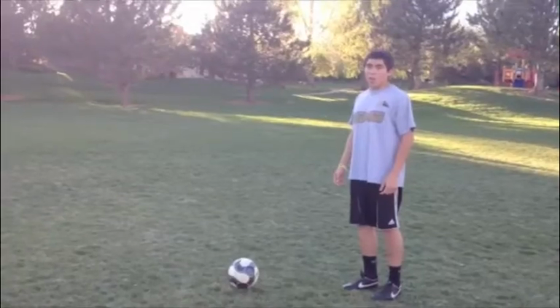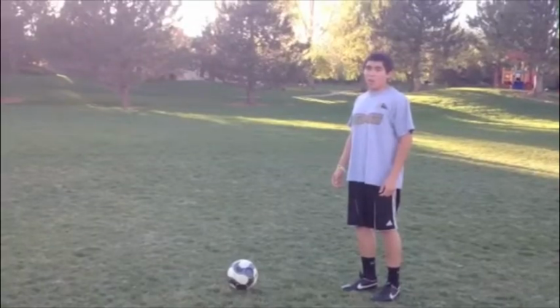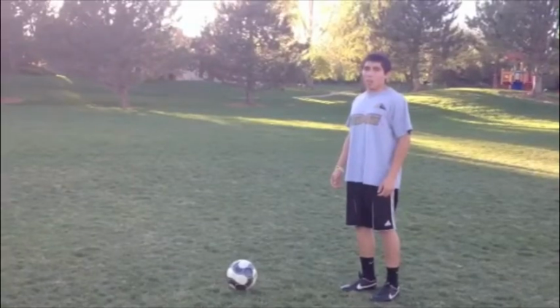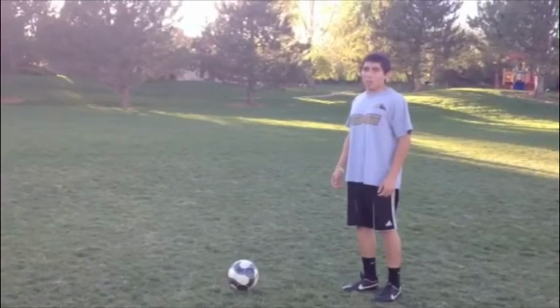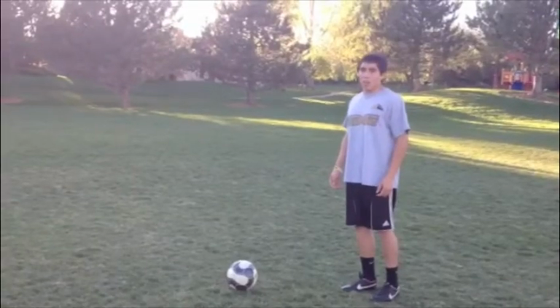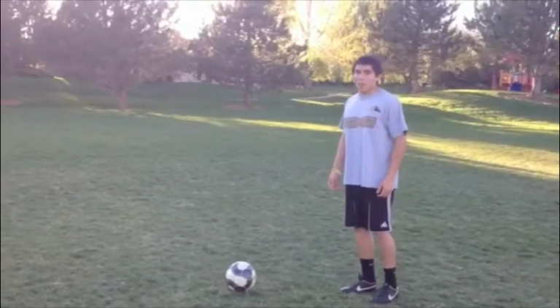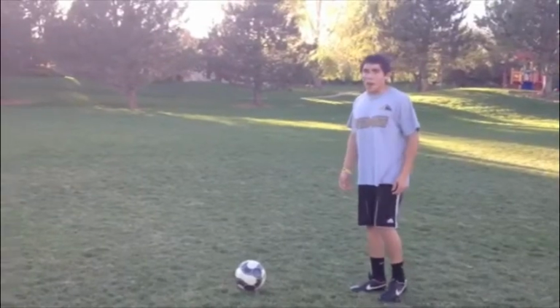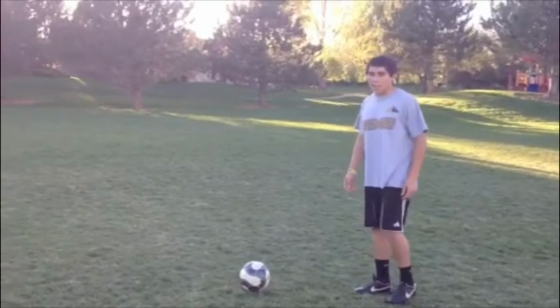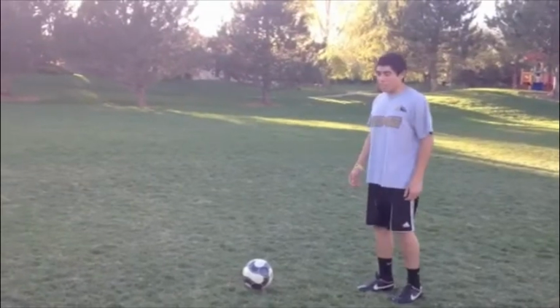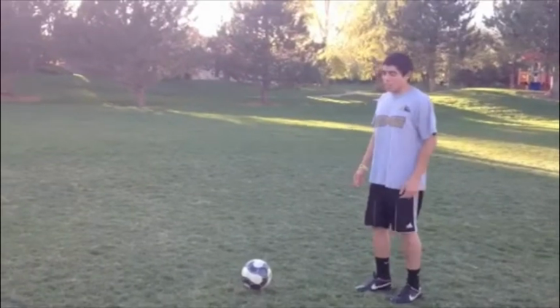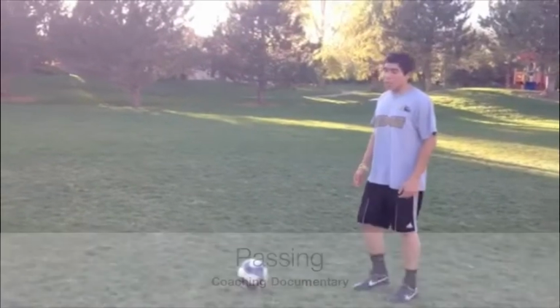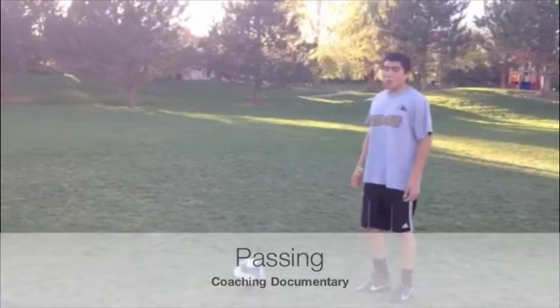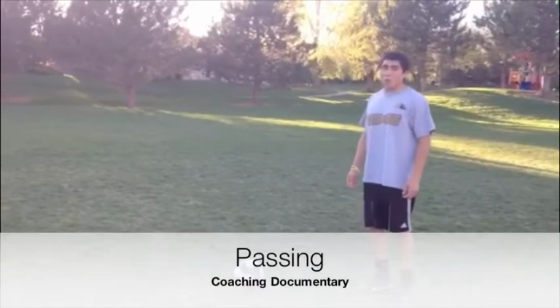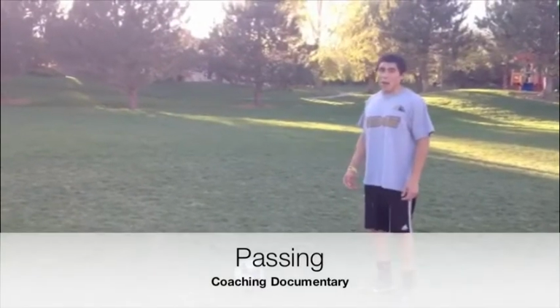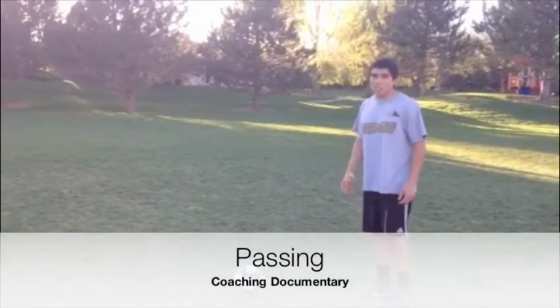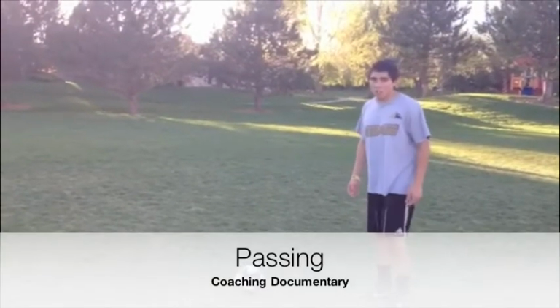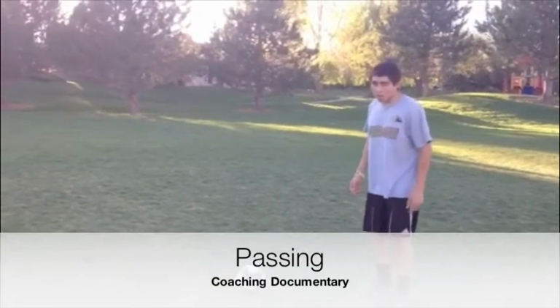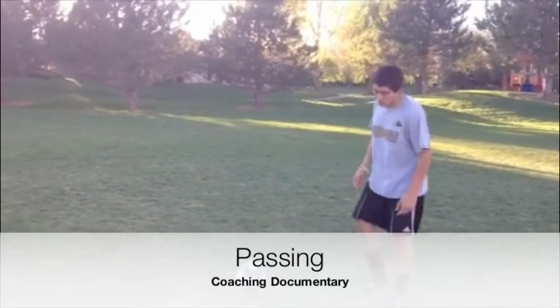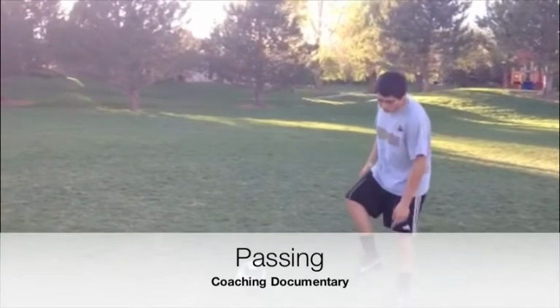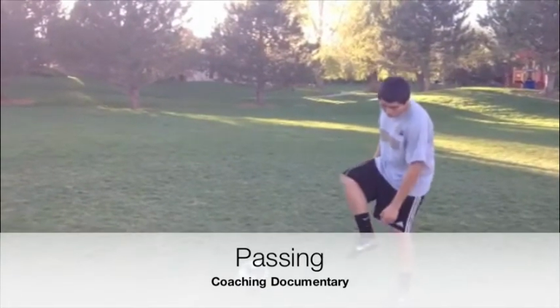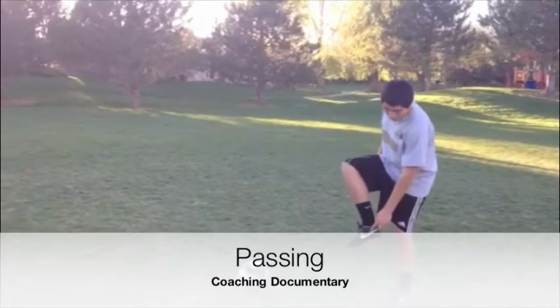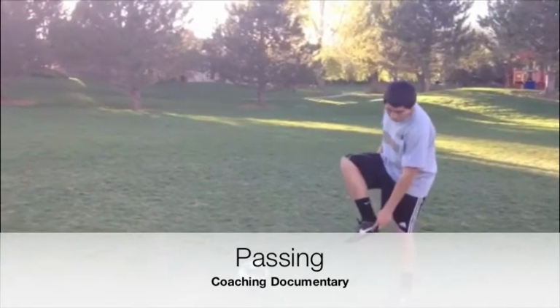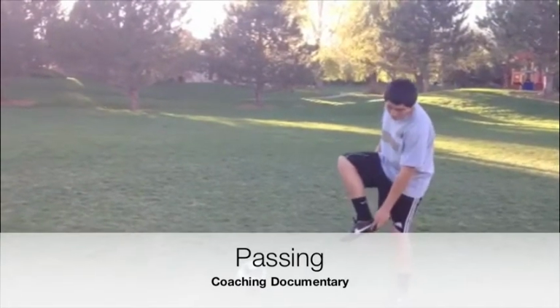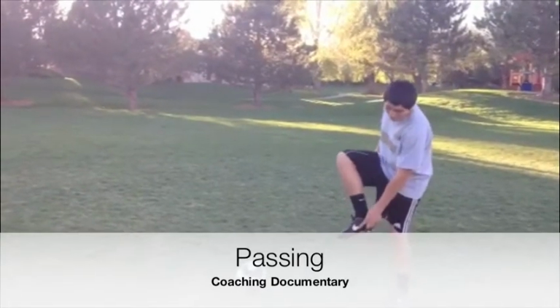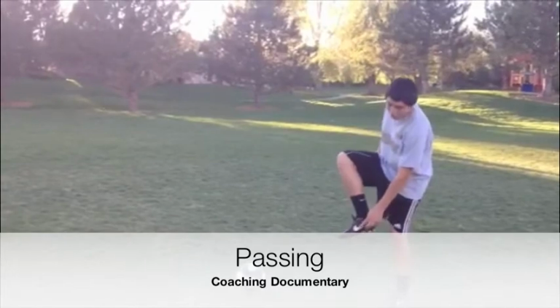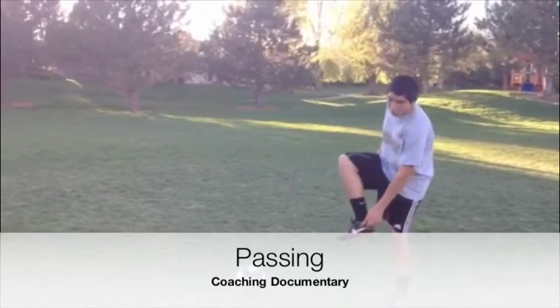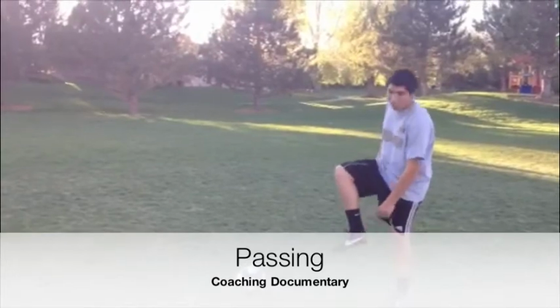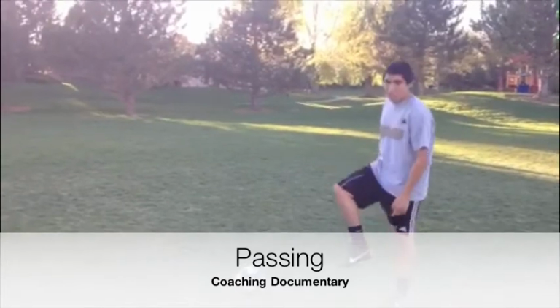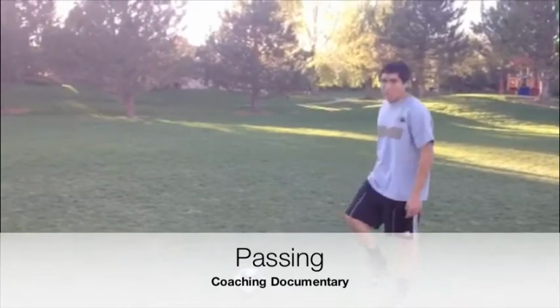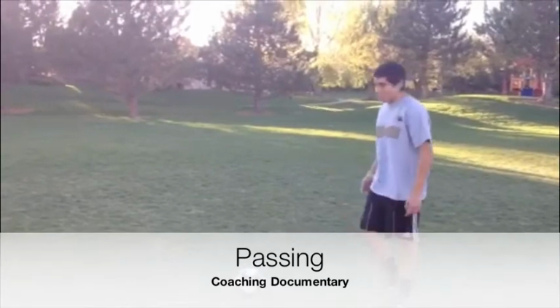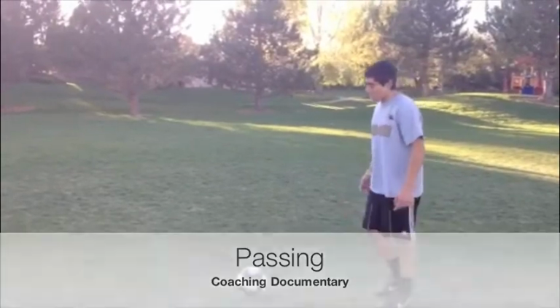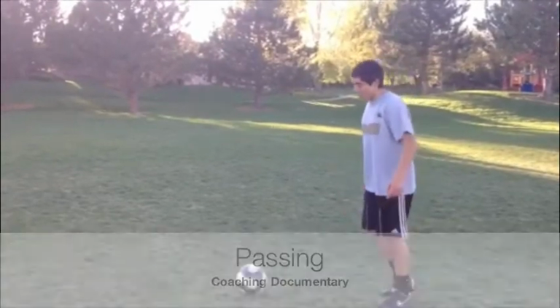Now we're going to learn how to pass. So when you pass, just make sure you hit it with the inside of your foot, just like this.